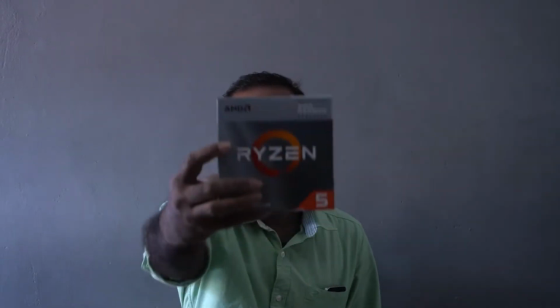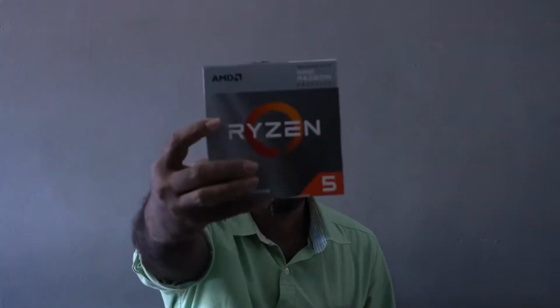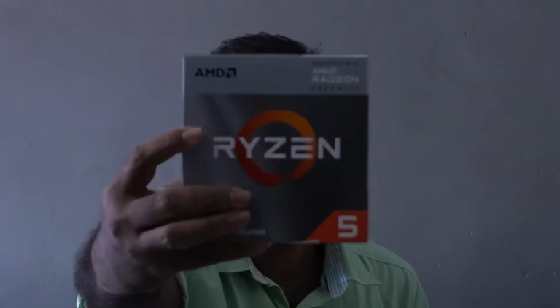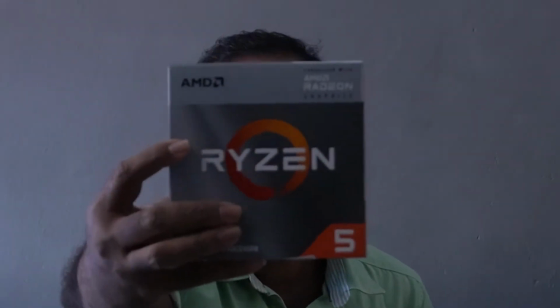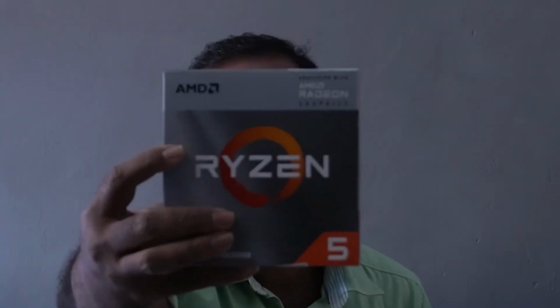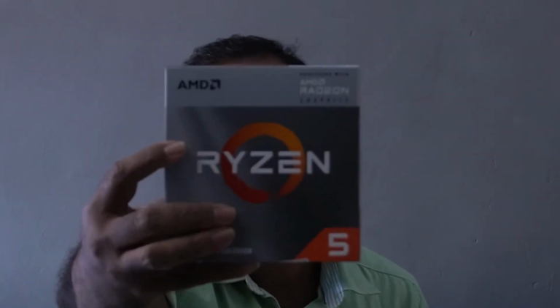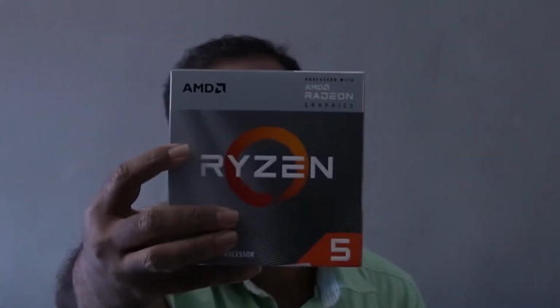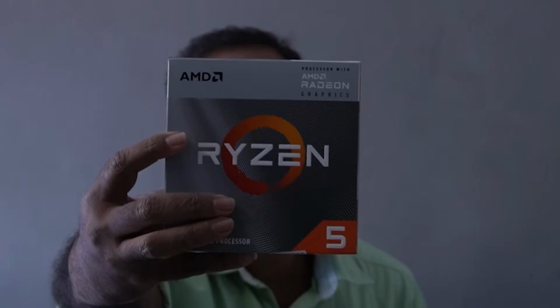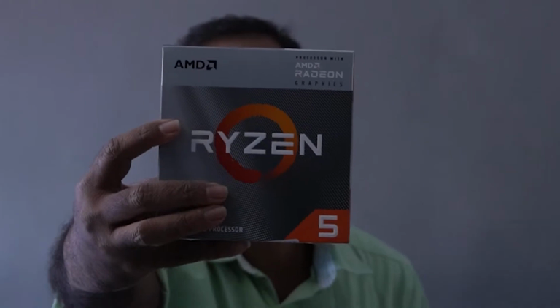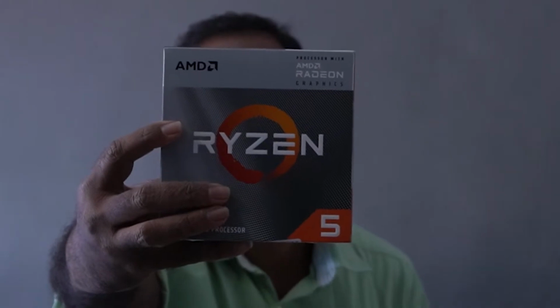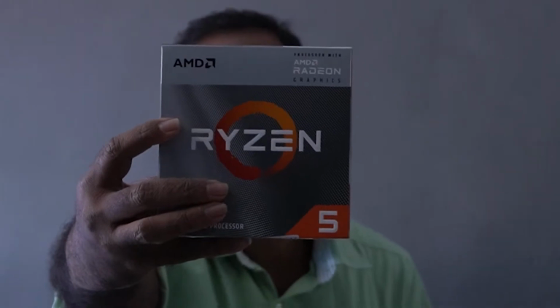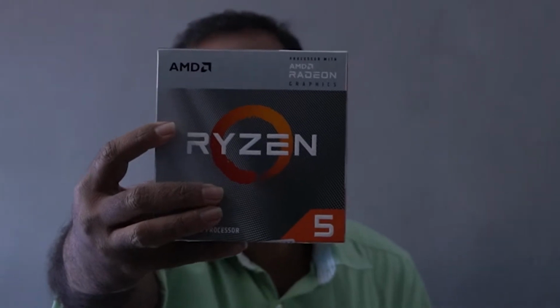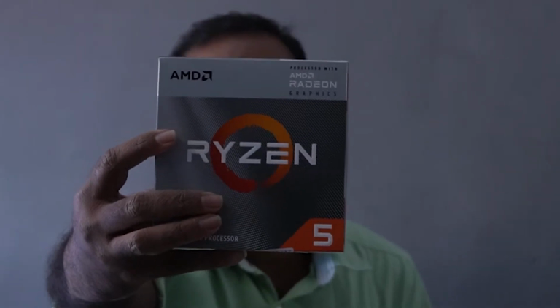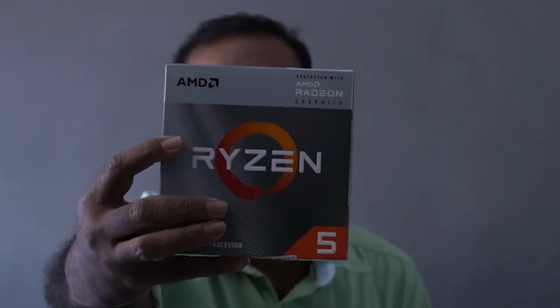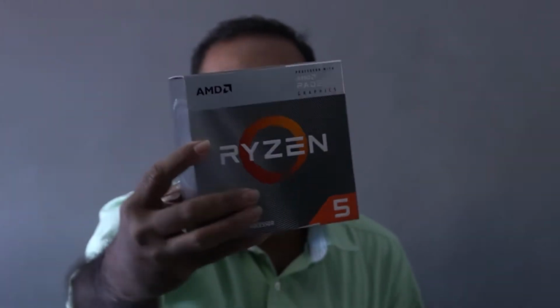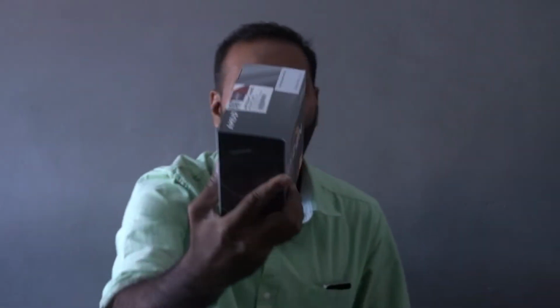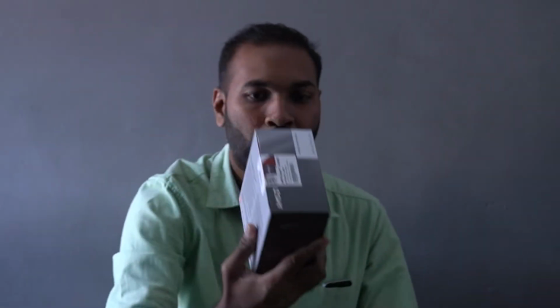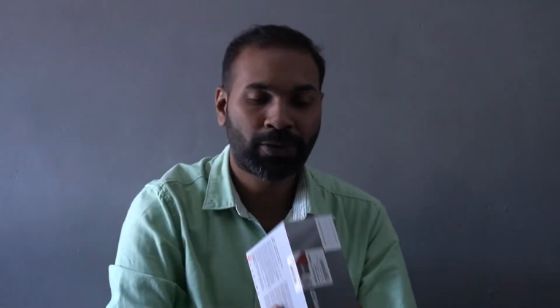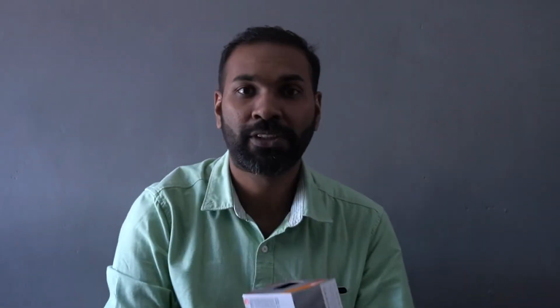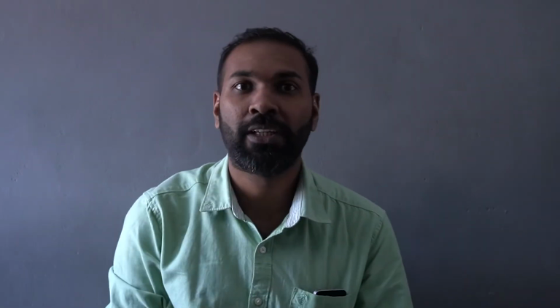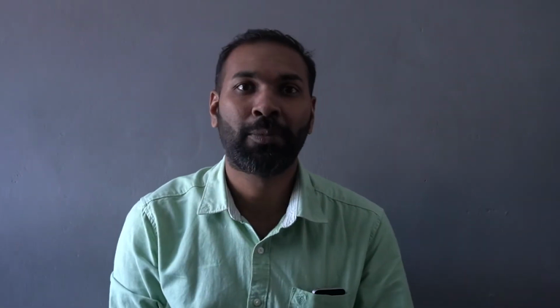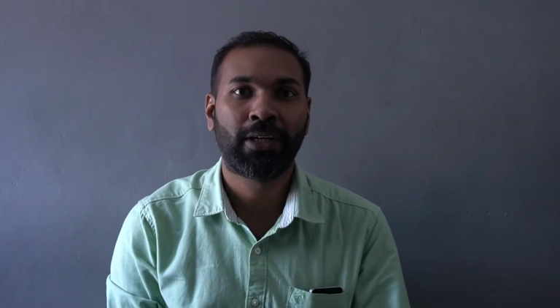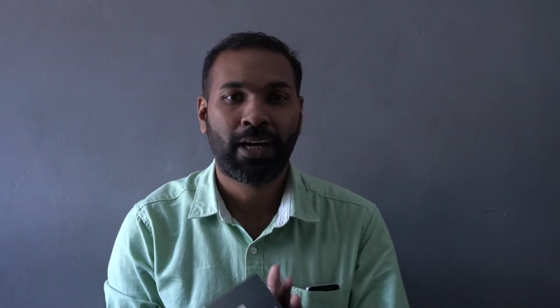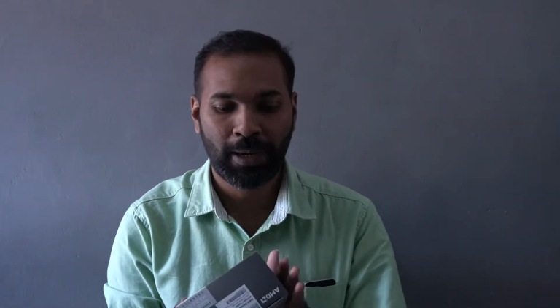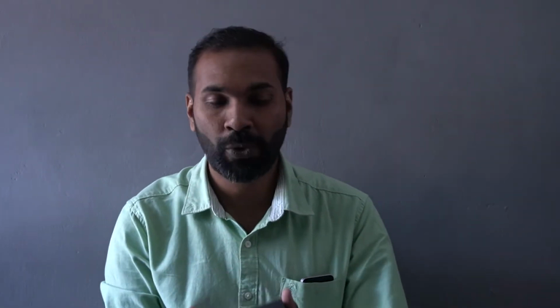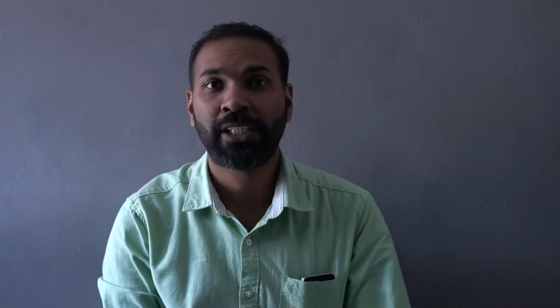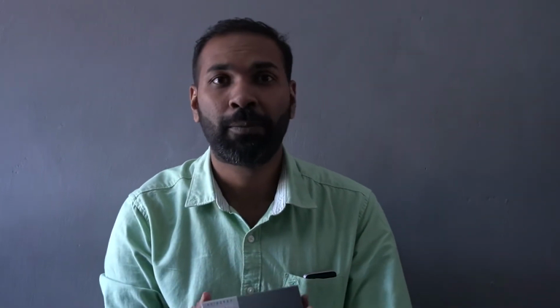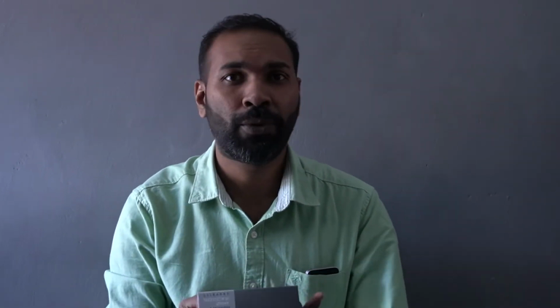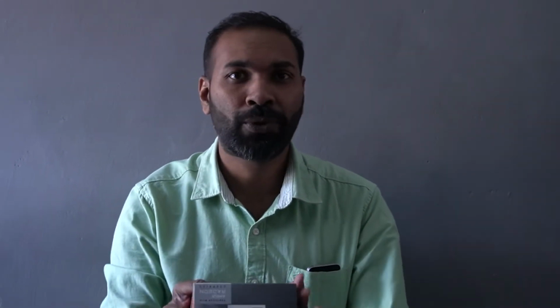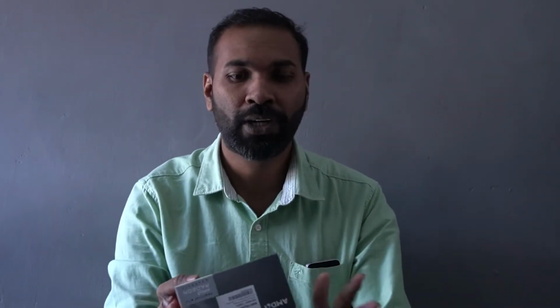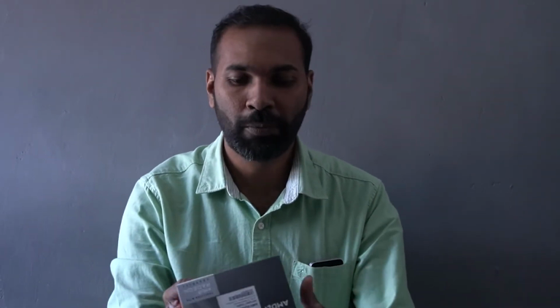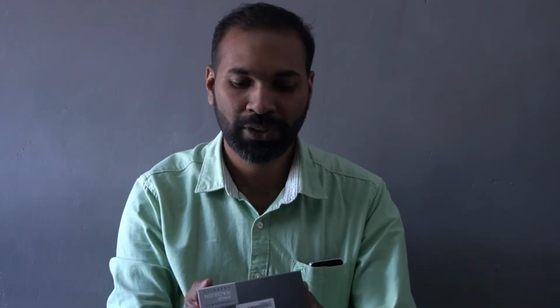This is the AMD Ryzen 5 4600G. We will unbox this processor. This is a quick unboxing.